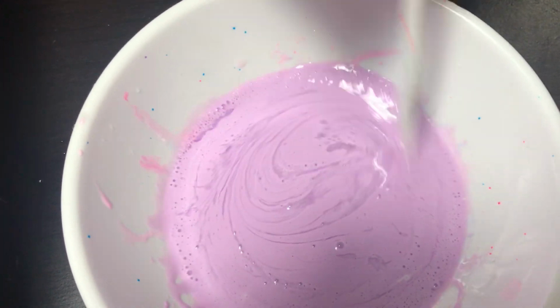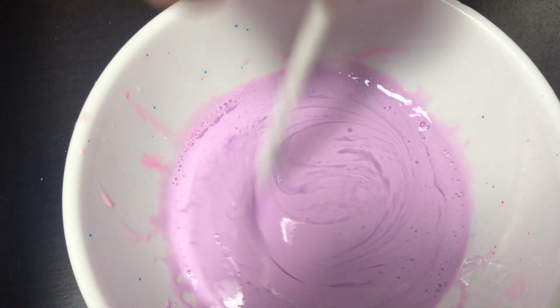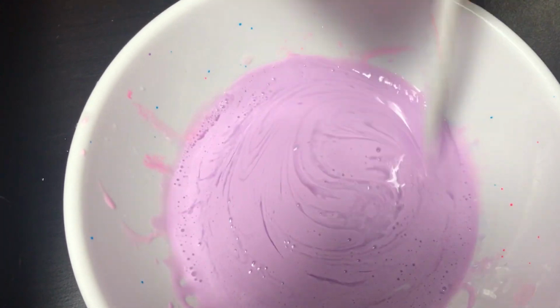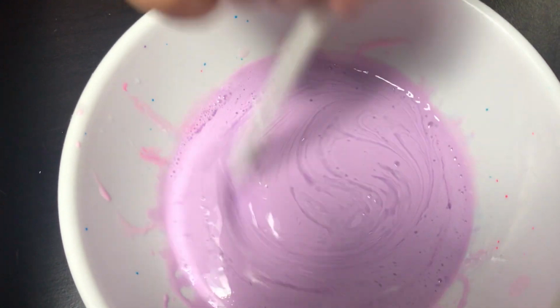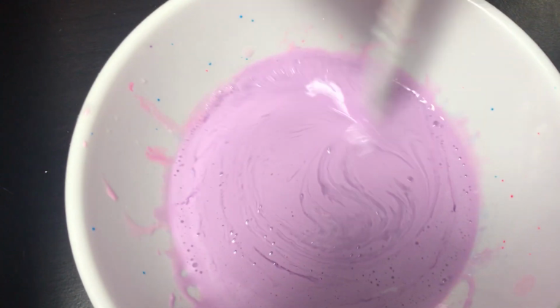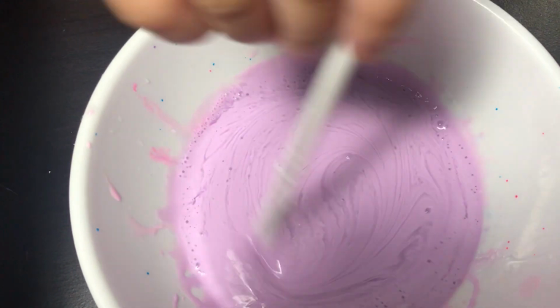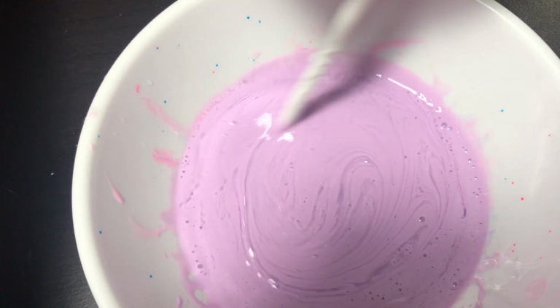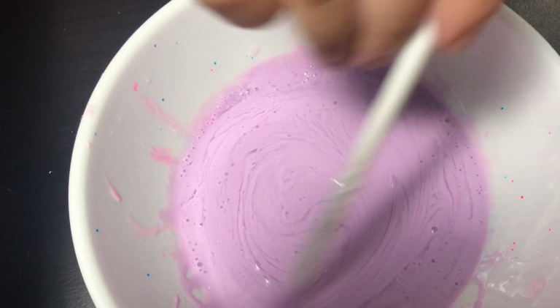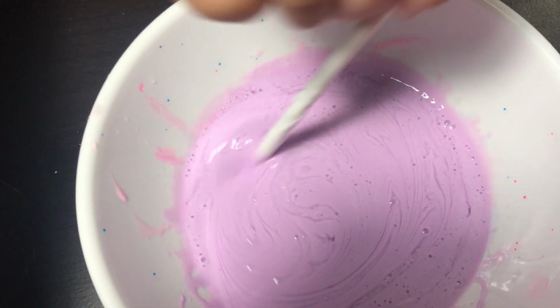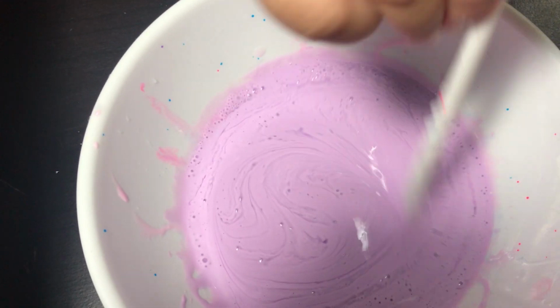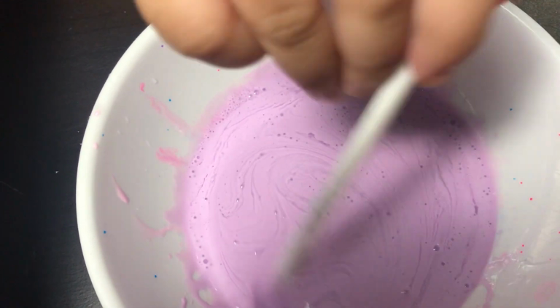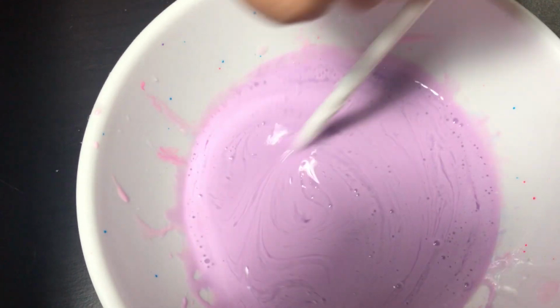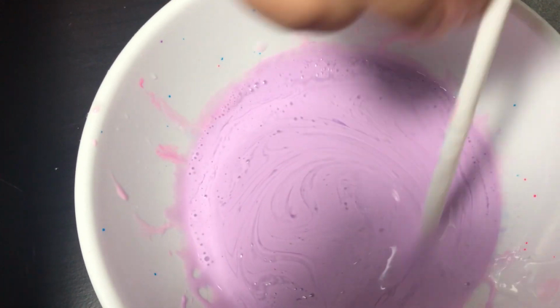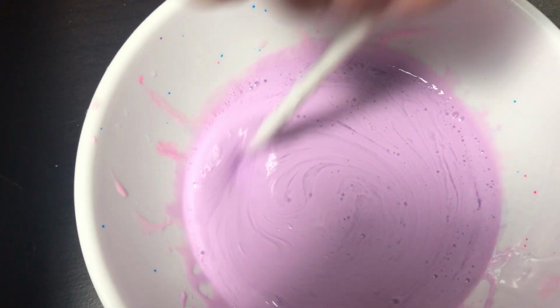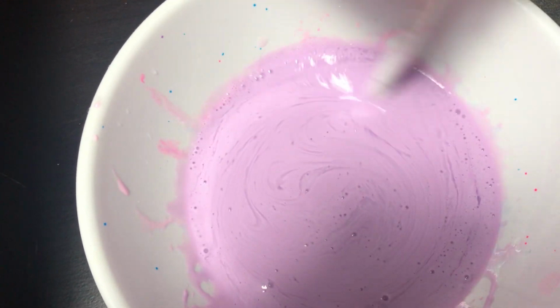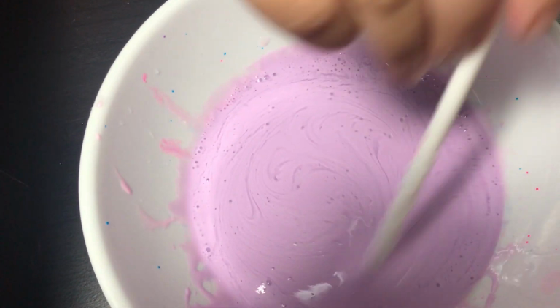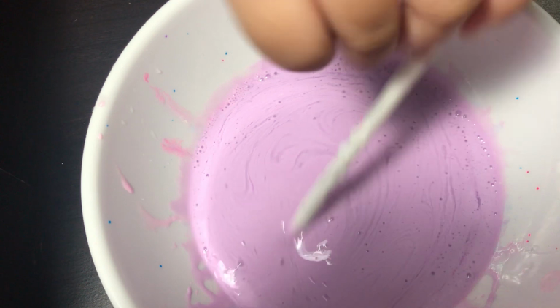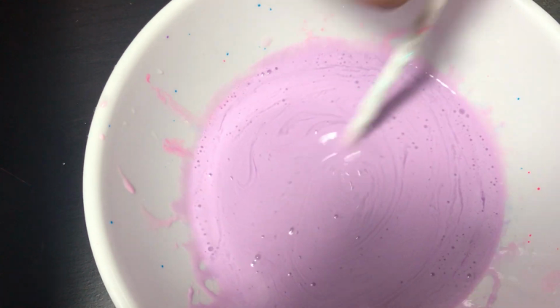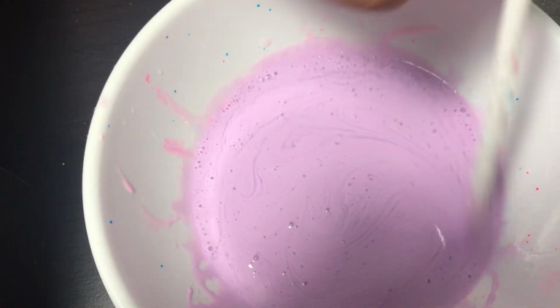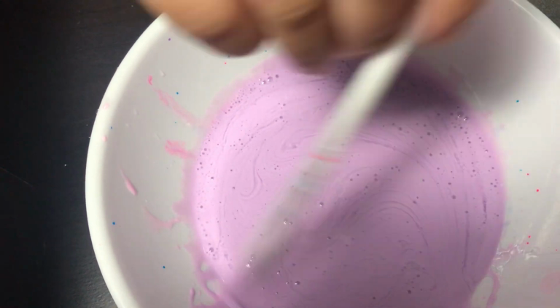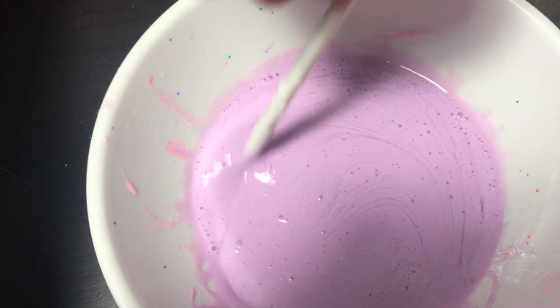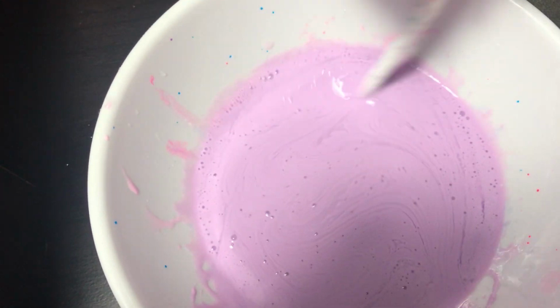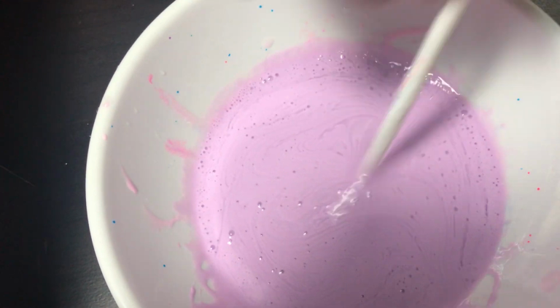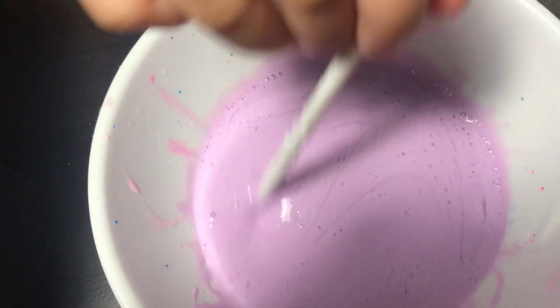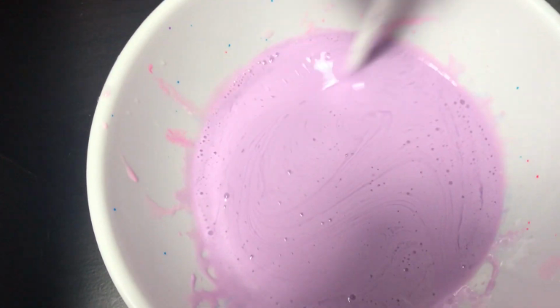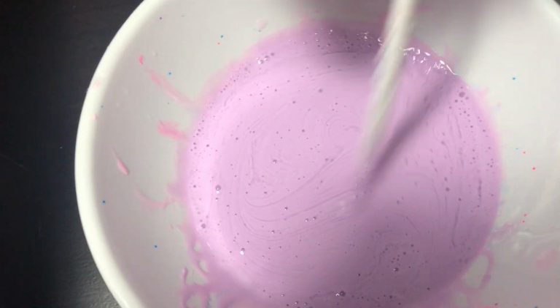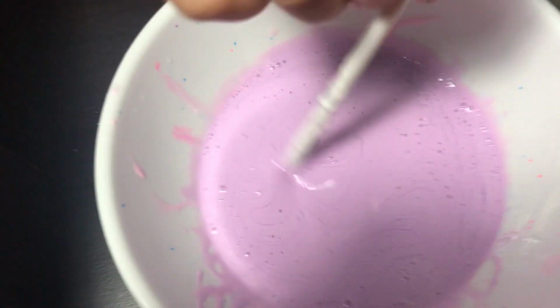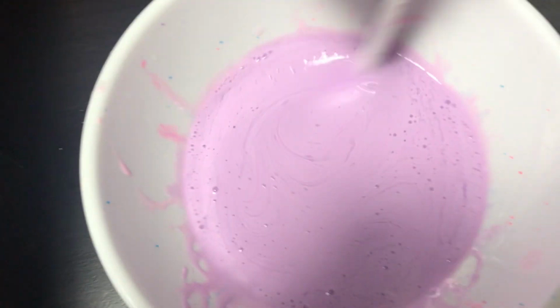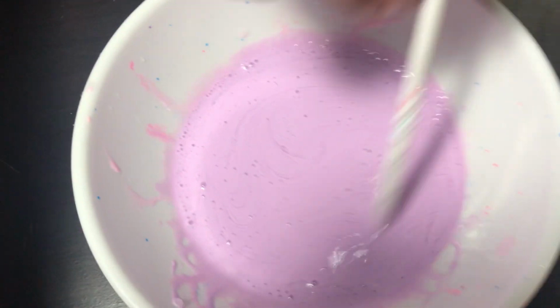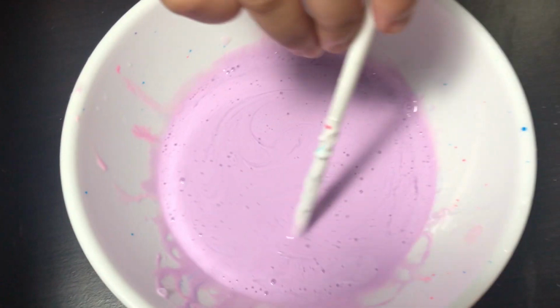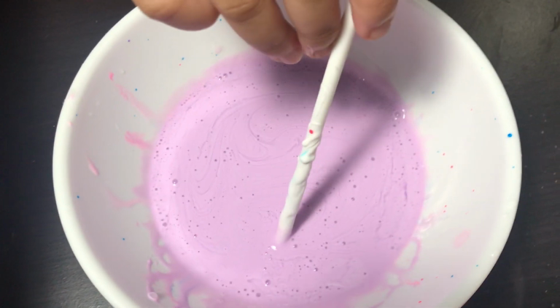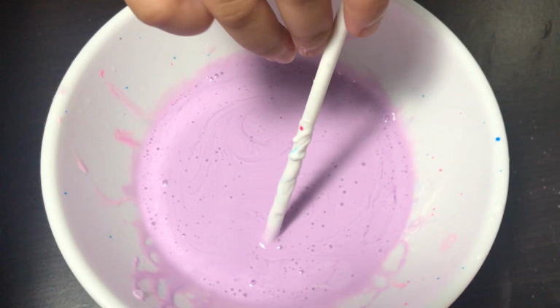We're going to mix it a lot until the glue gets super soft, and then put it in the fridge.